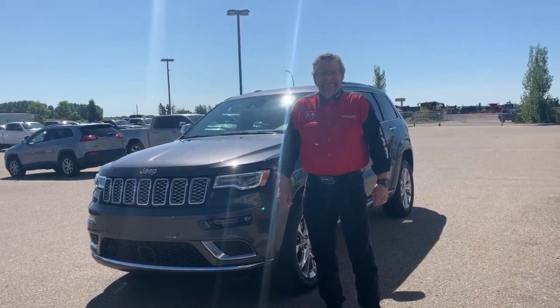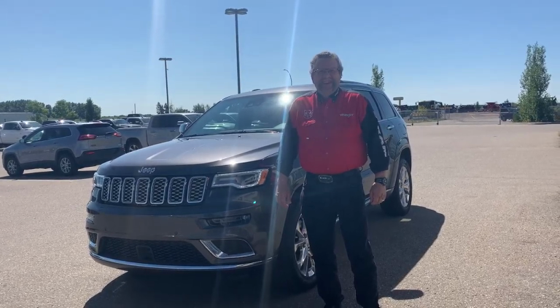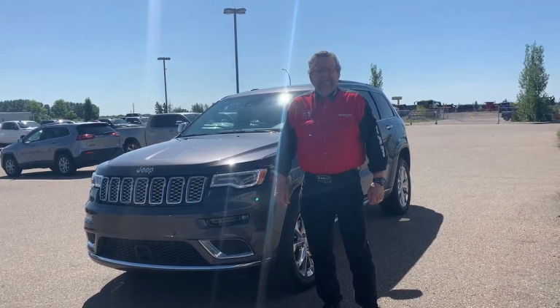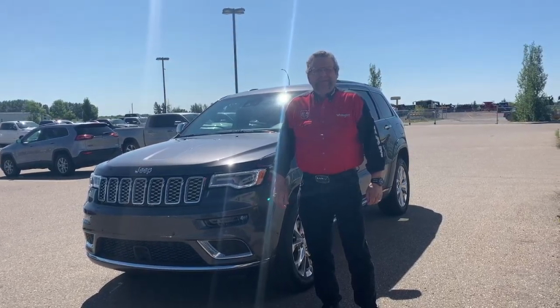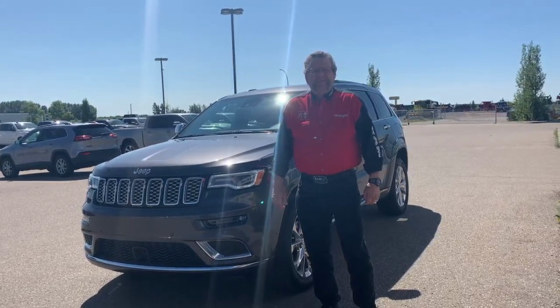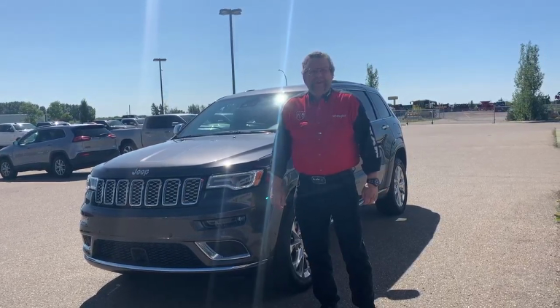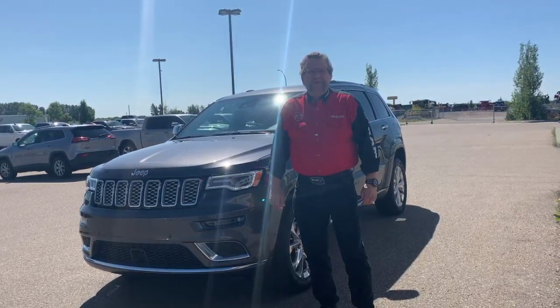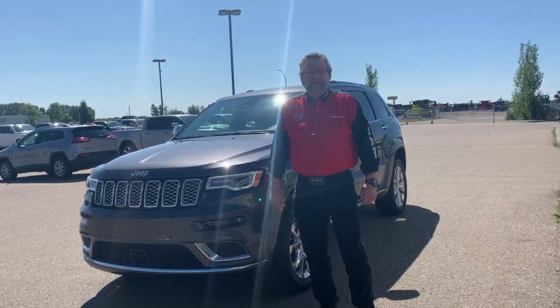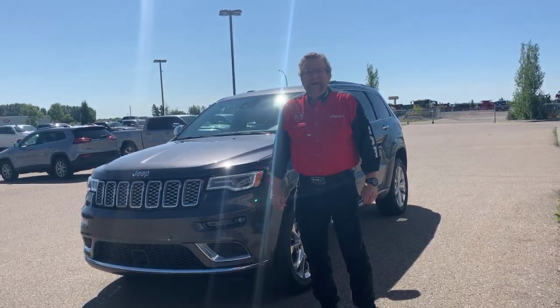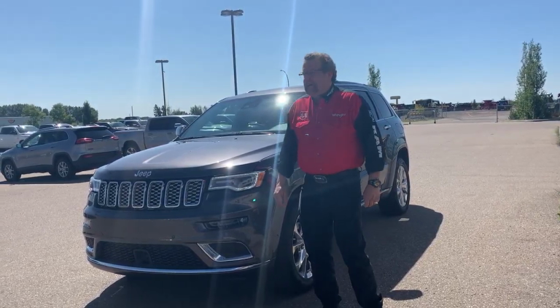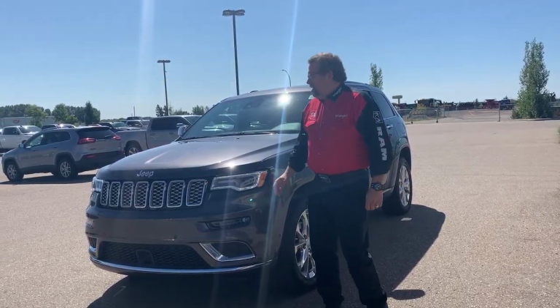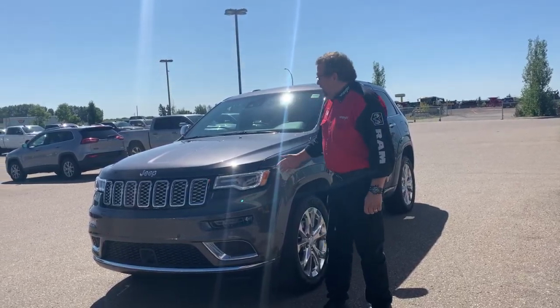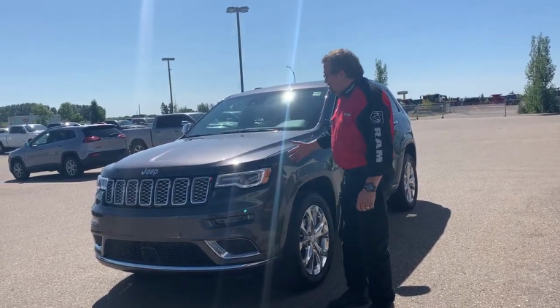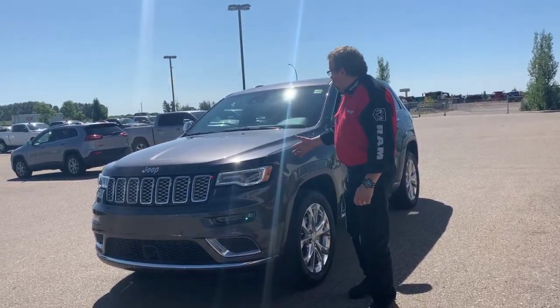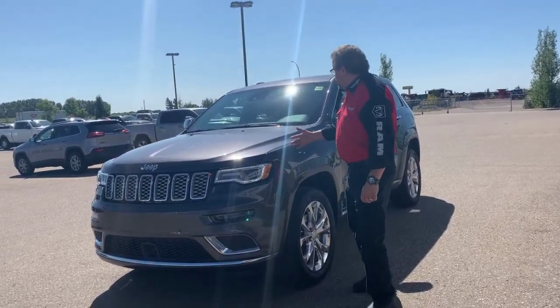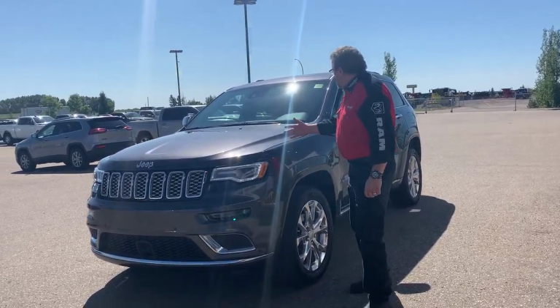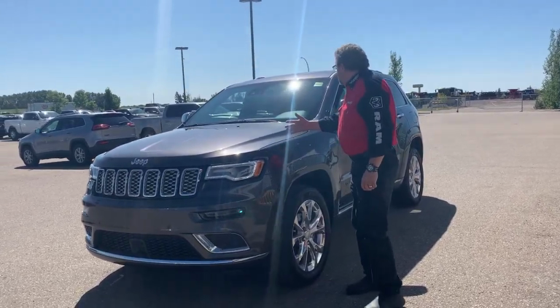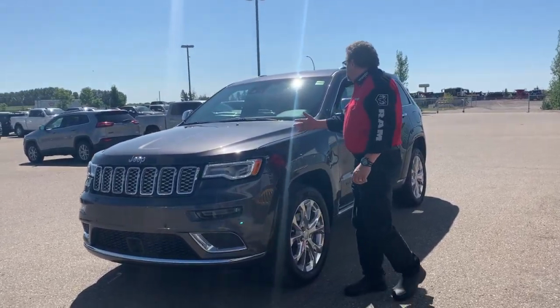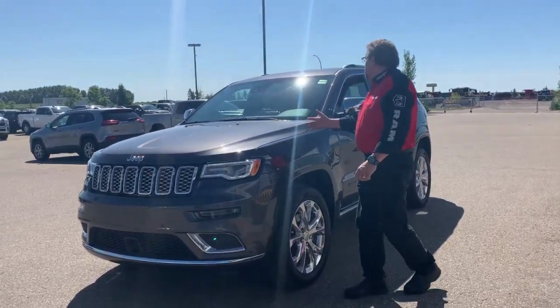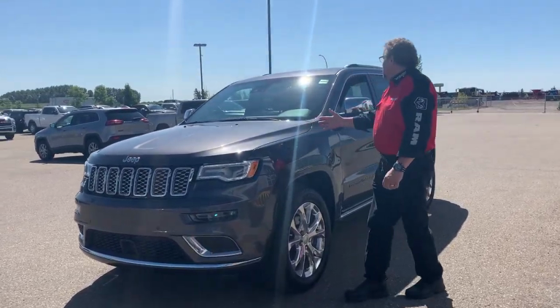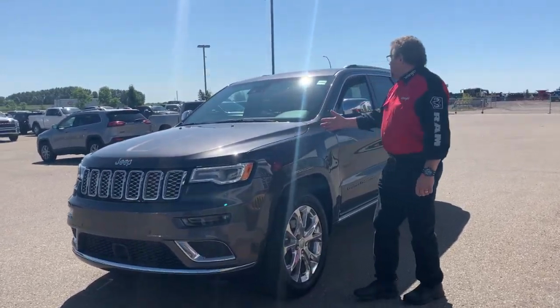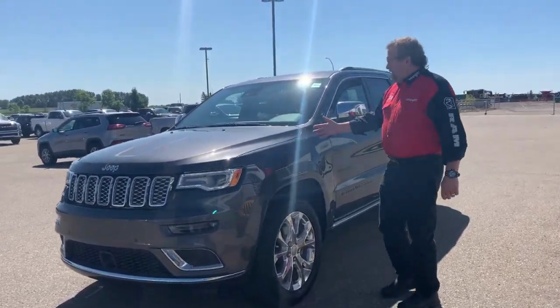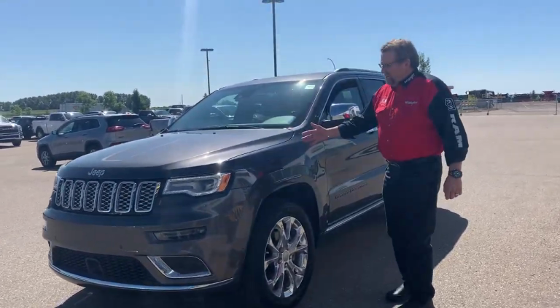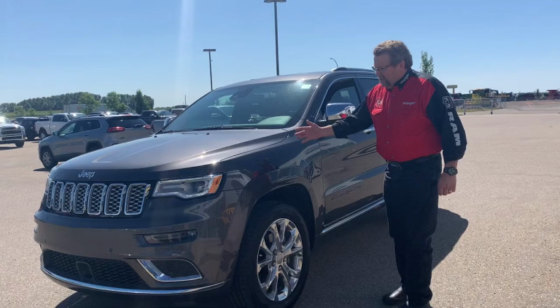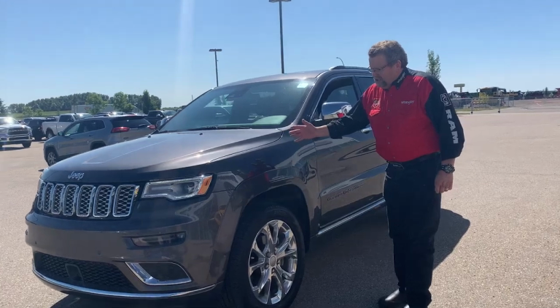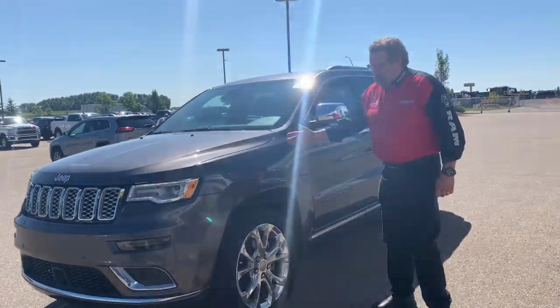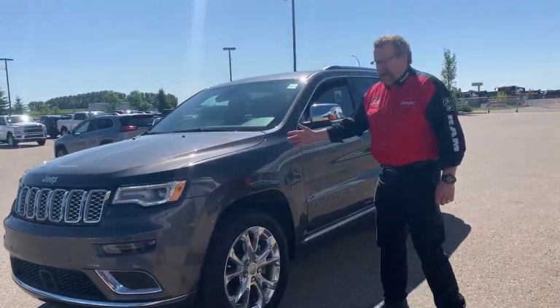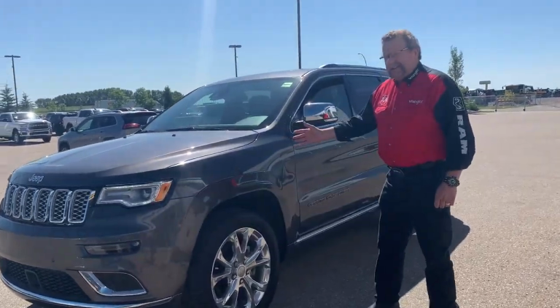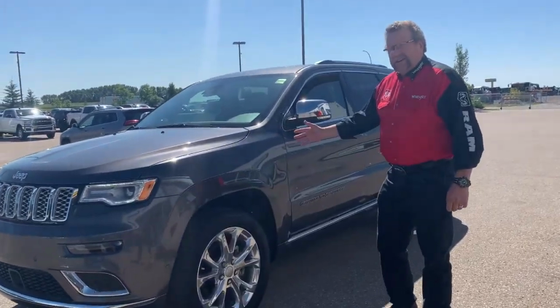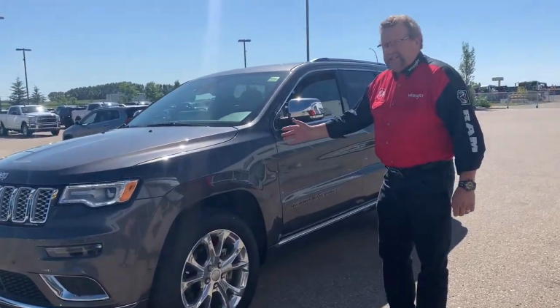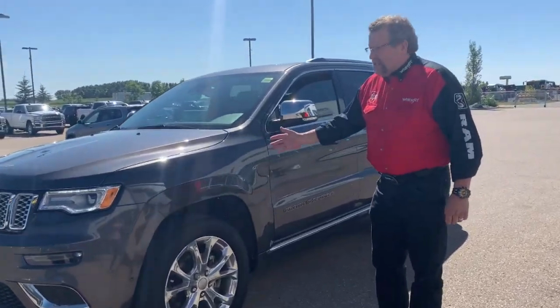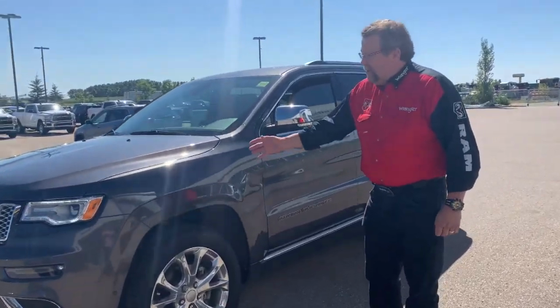Hey everybody, Tim McFarland here. What do I have here? I have a gorgeous 2019 Jeep Grand Cherokee Summit.